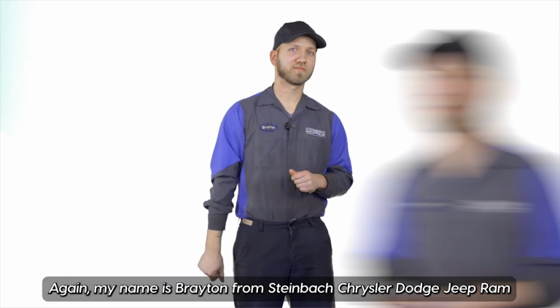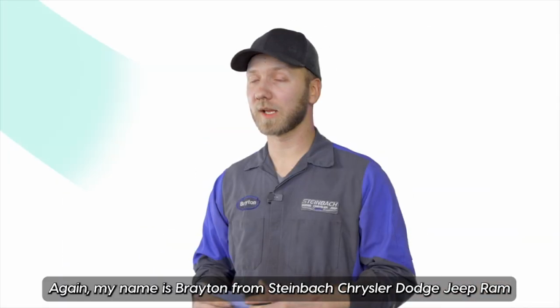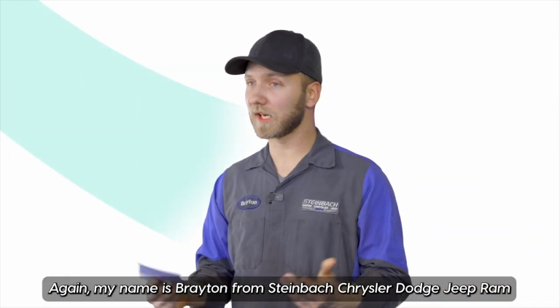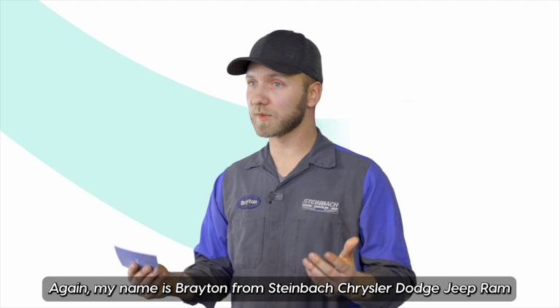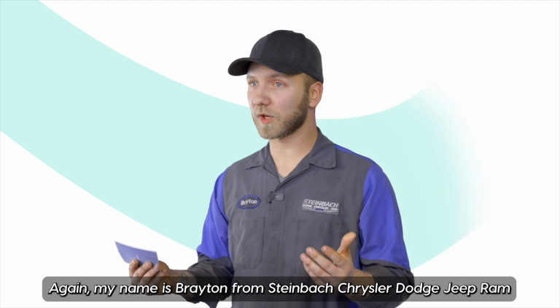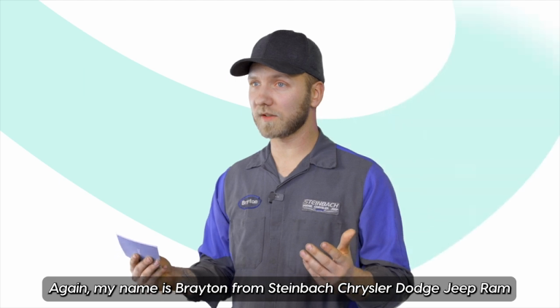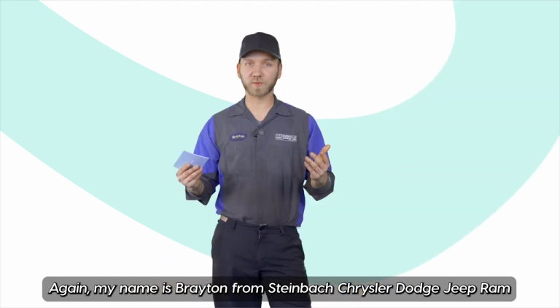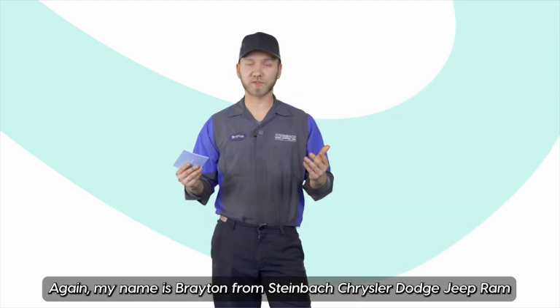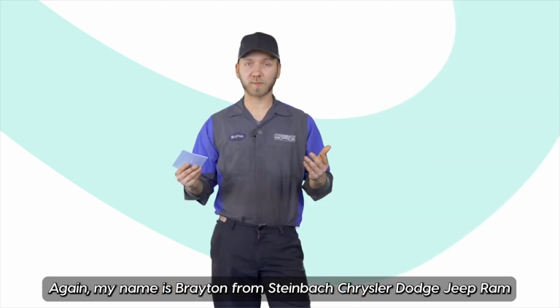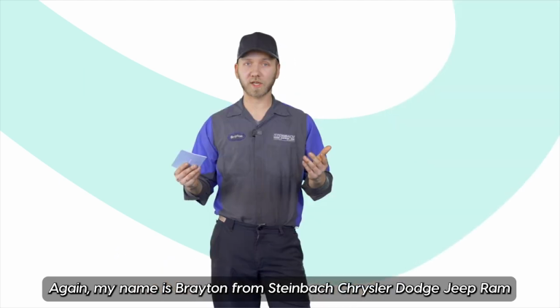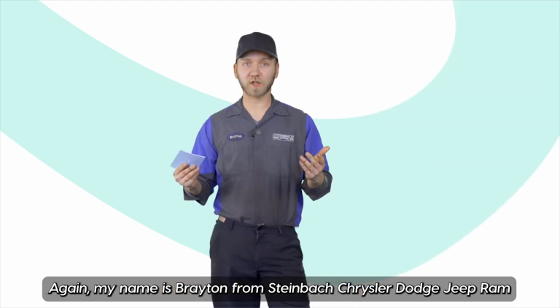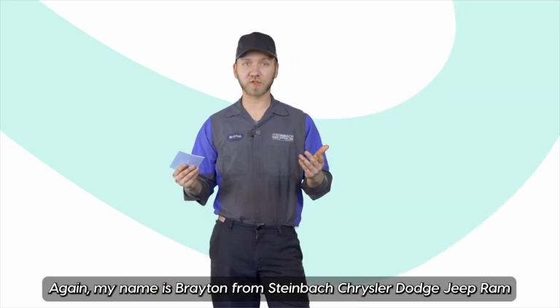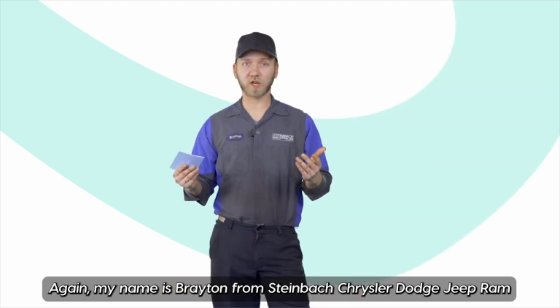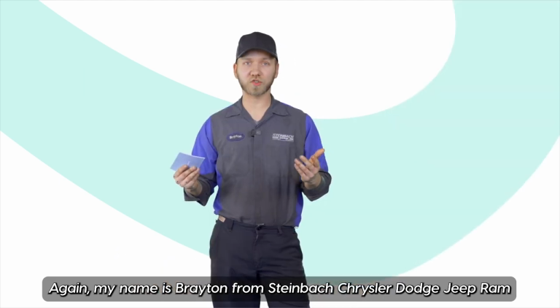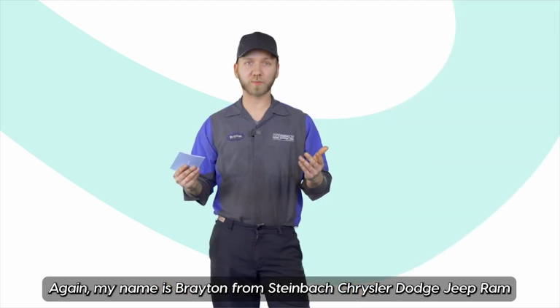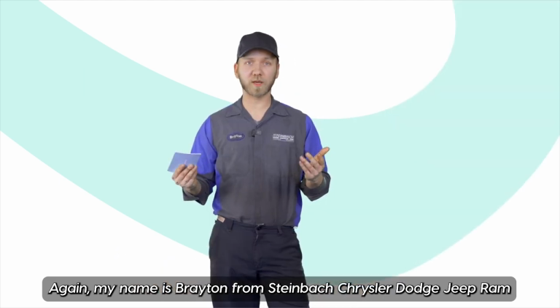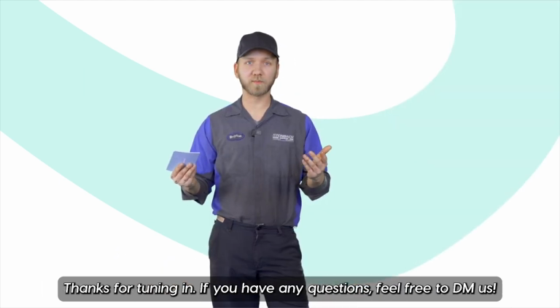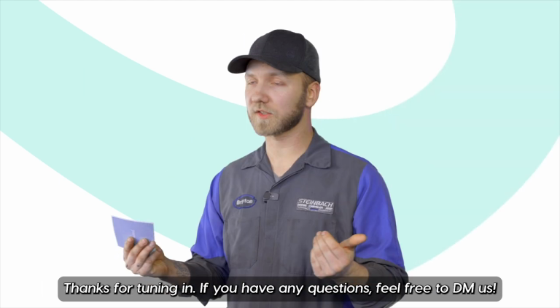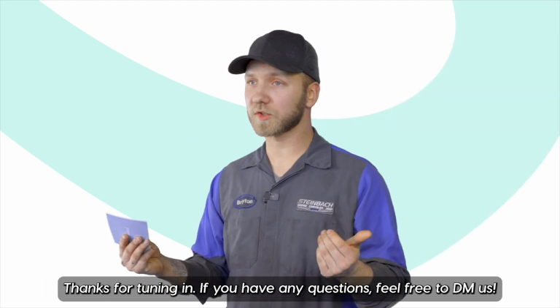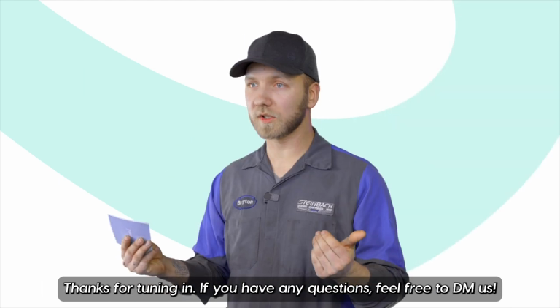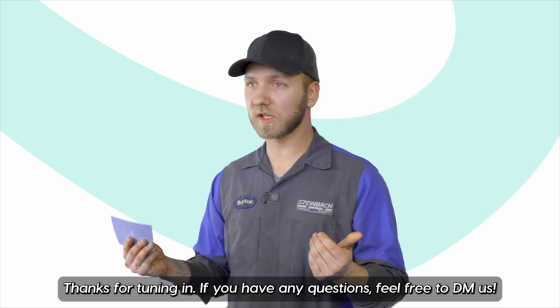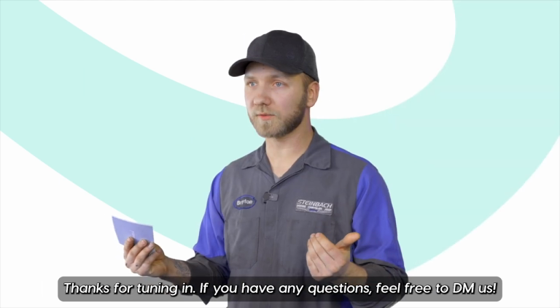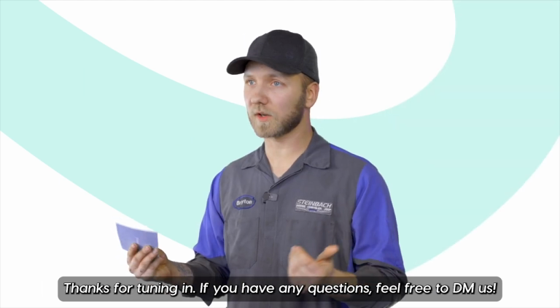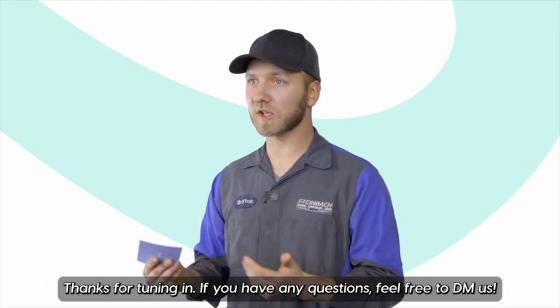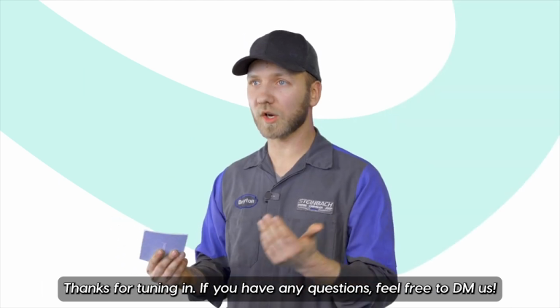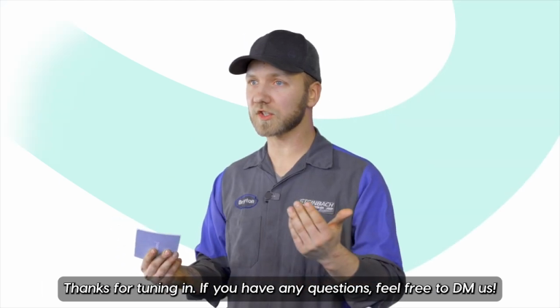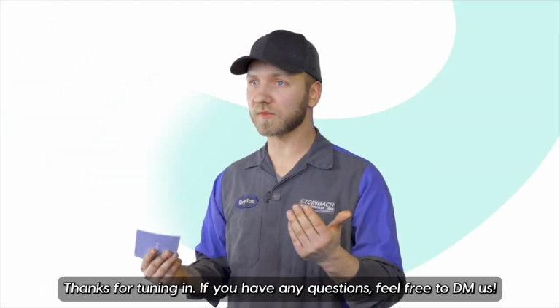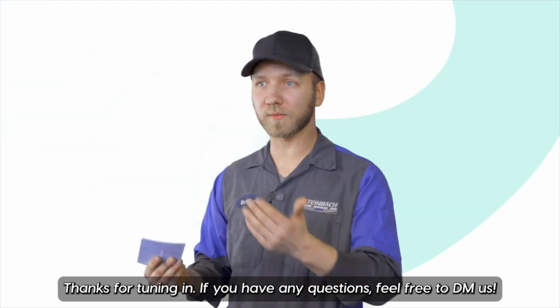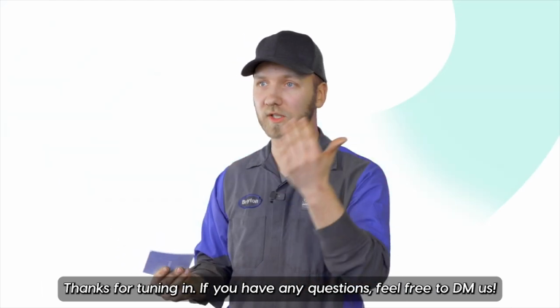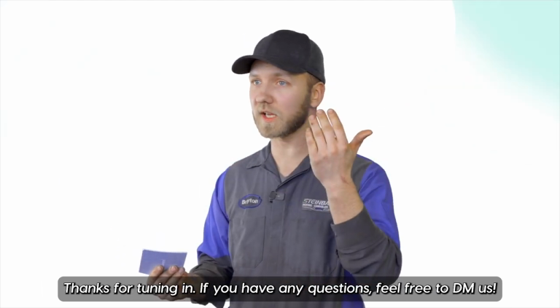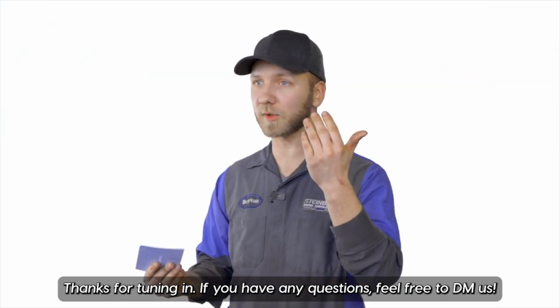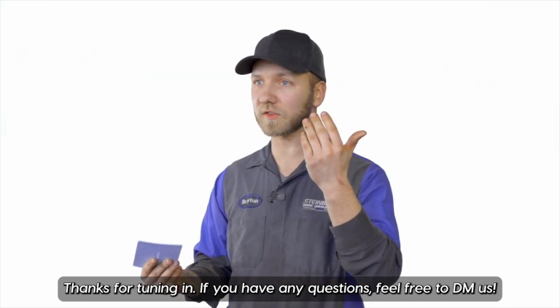Again, my name is Brayden from Steinbeck Chrysler Dodge Jeep Ram. Thanks for tuning in. If you have any questions, feel free to DM us.